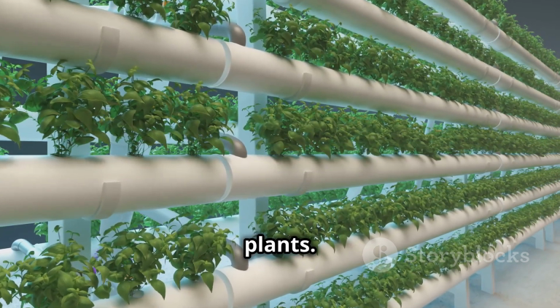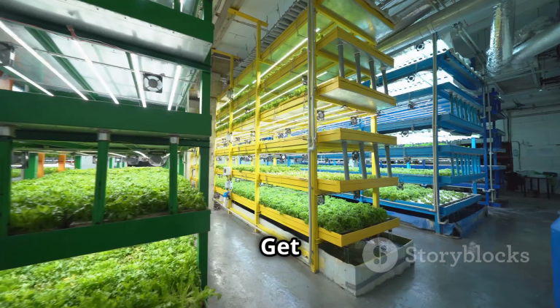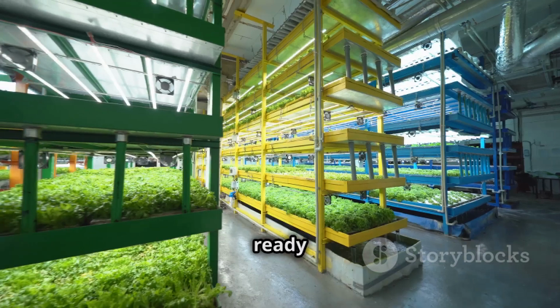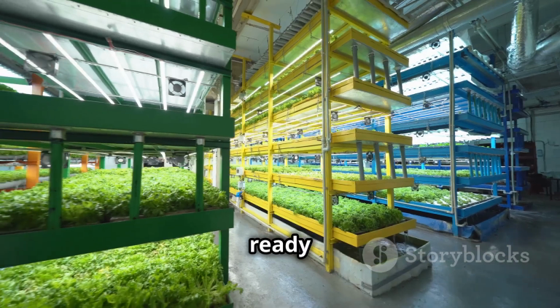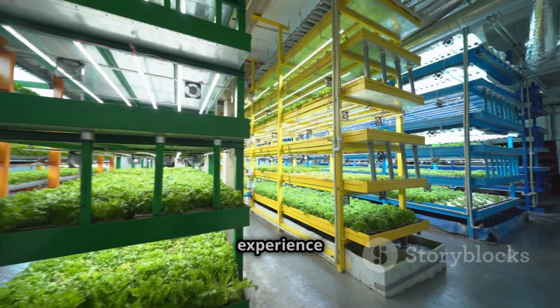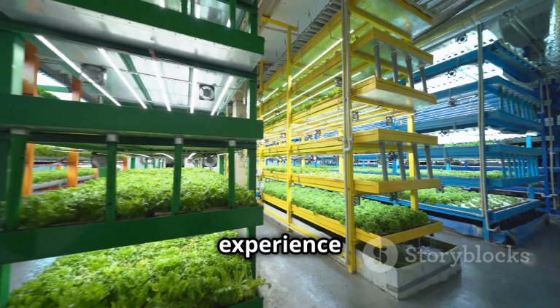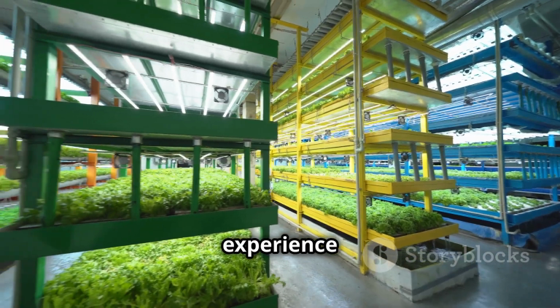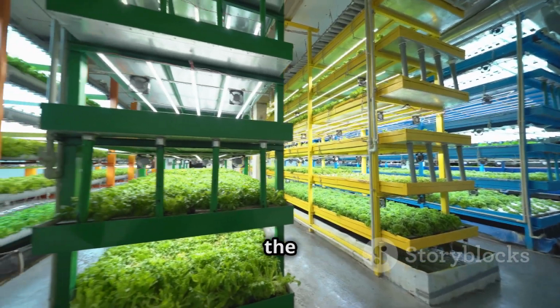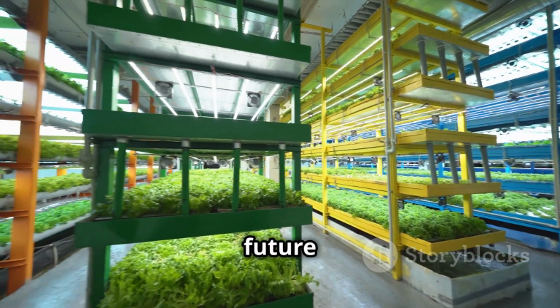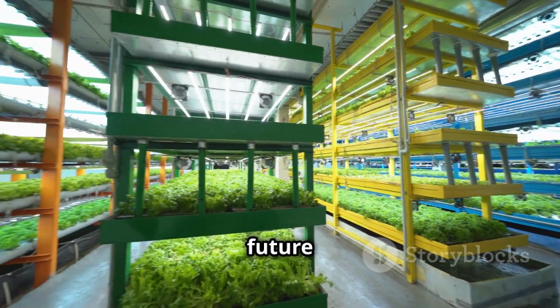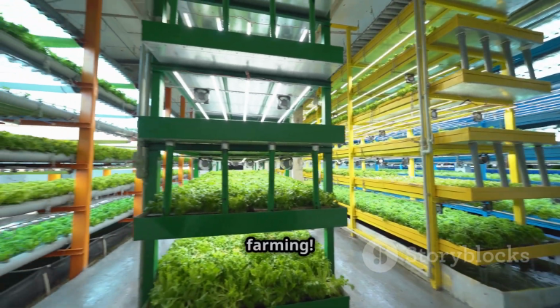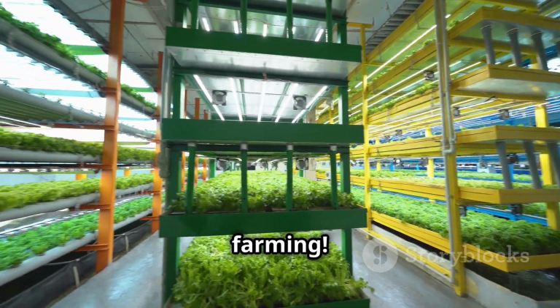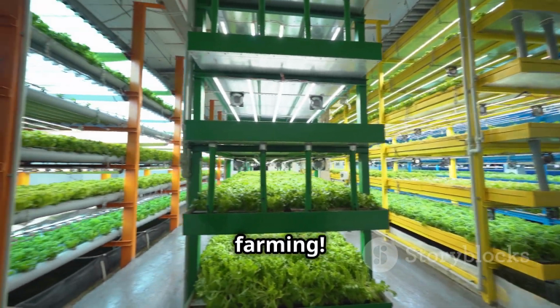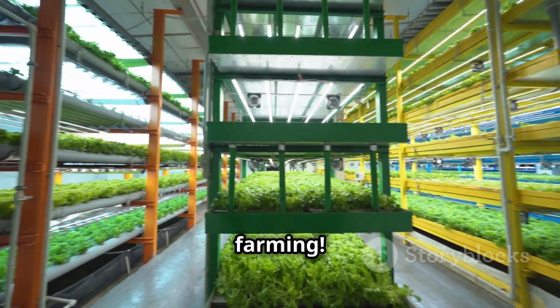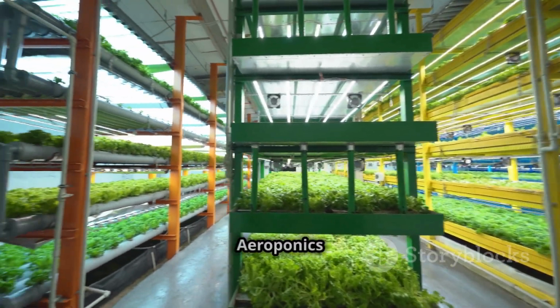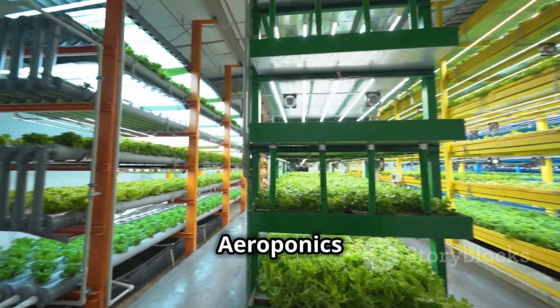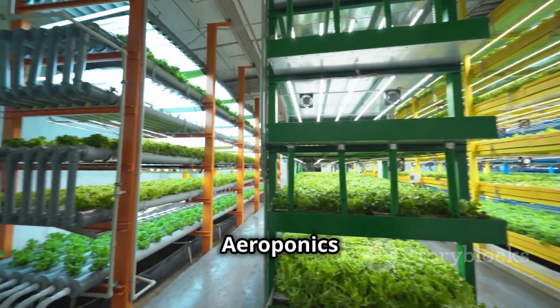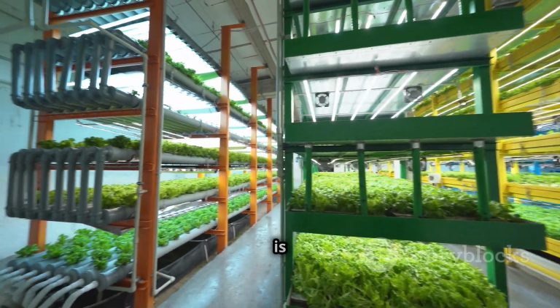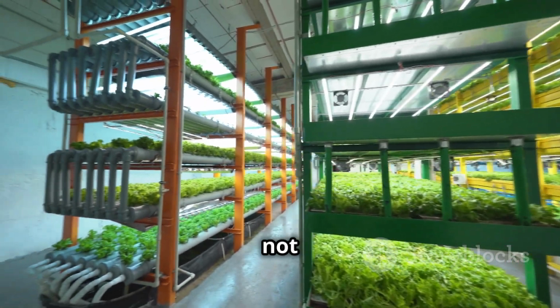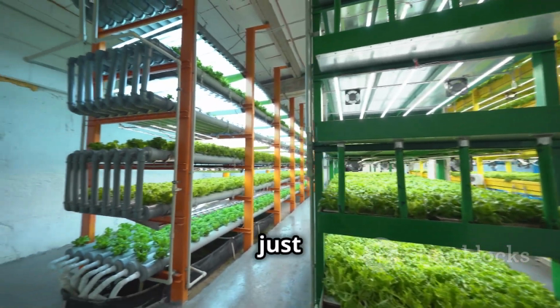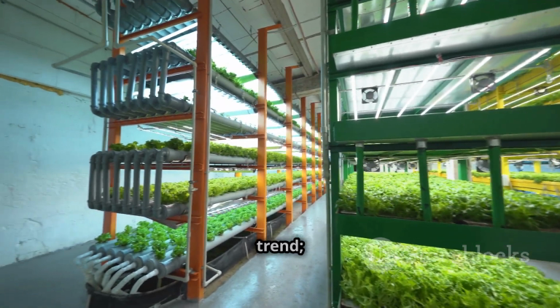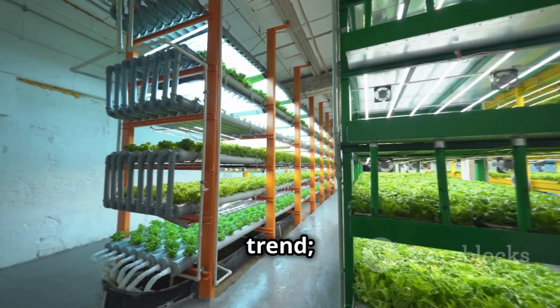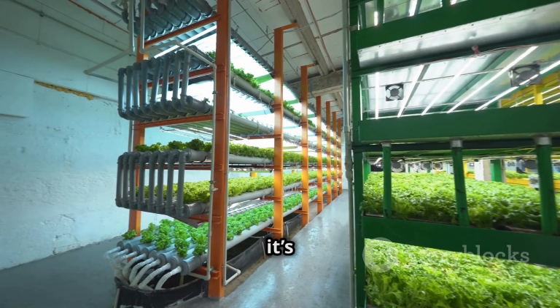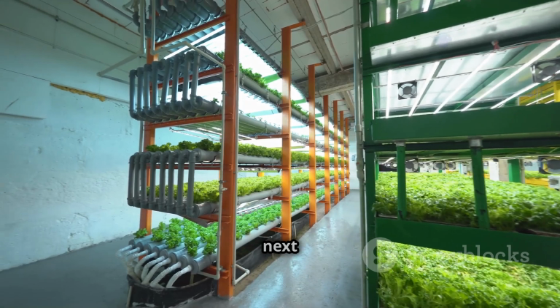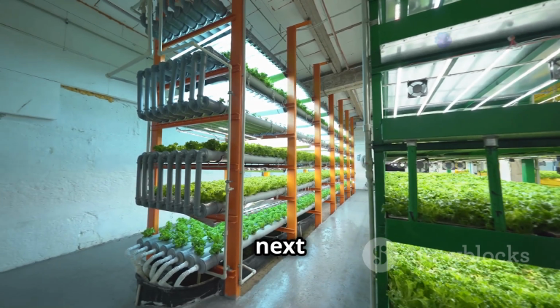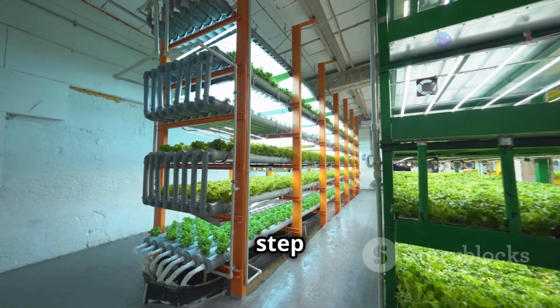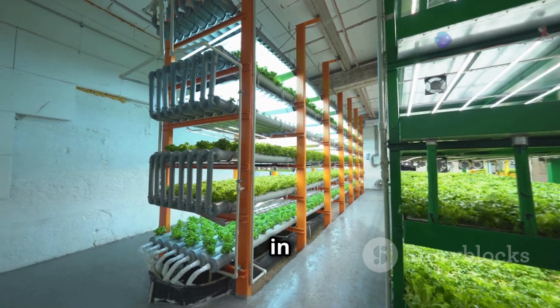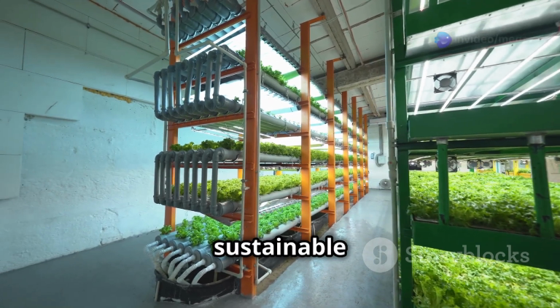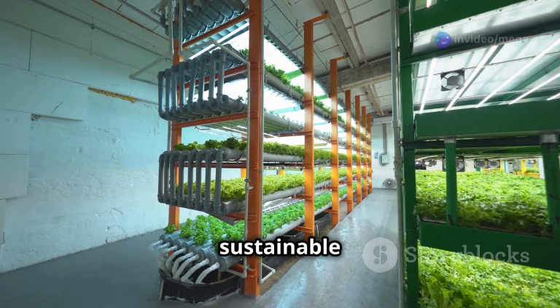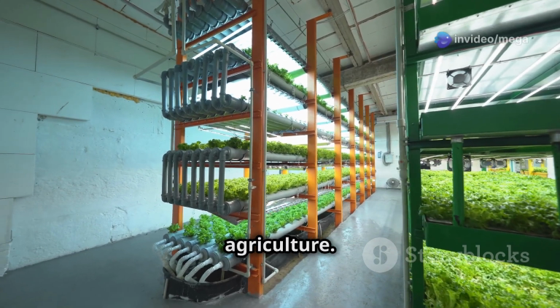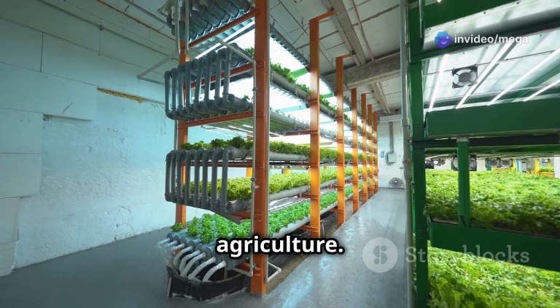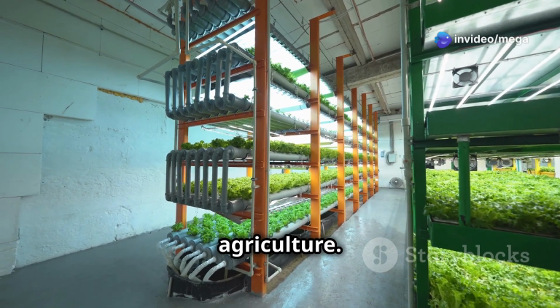Get ready to experience the future of farming. Aeroponics is not just a trend — it's the next step in sustainable agriculture.